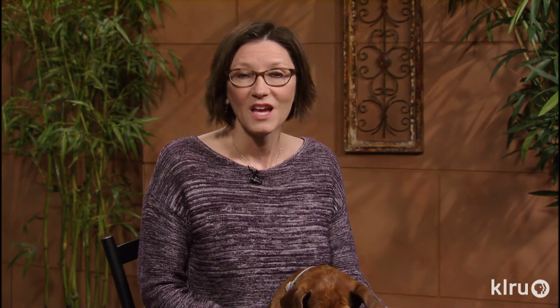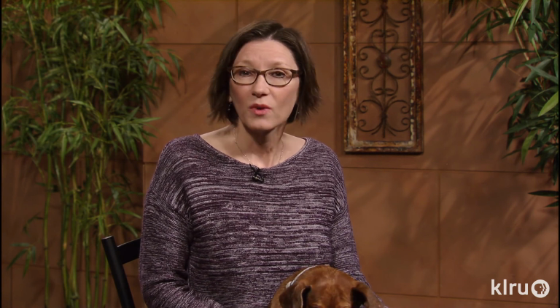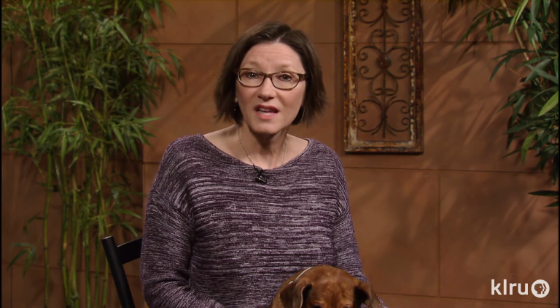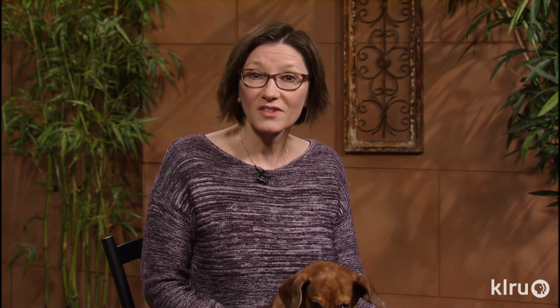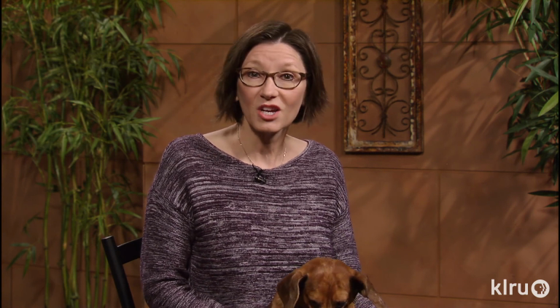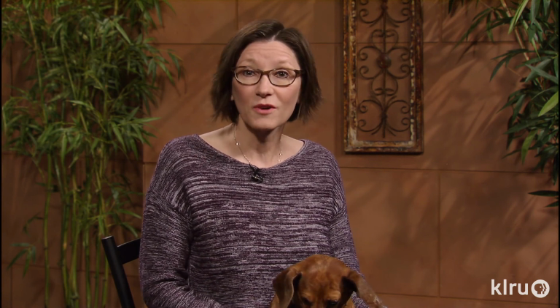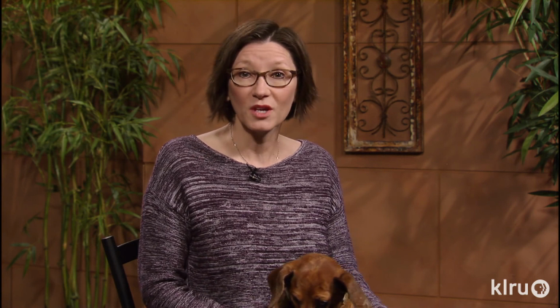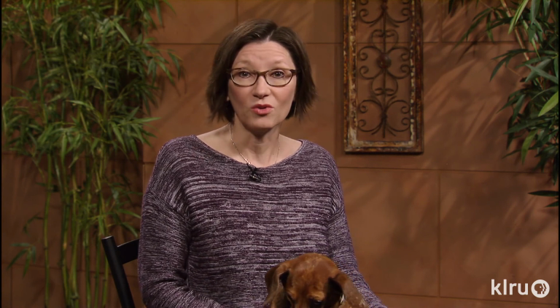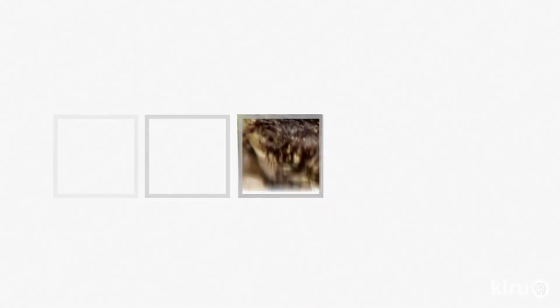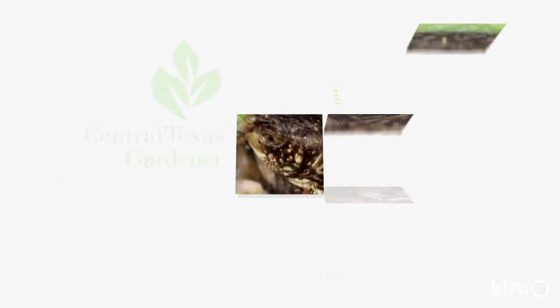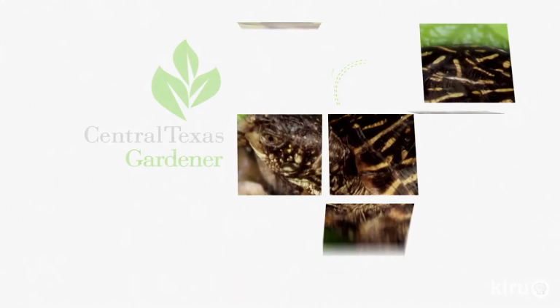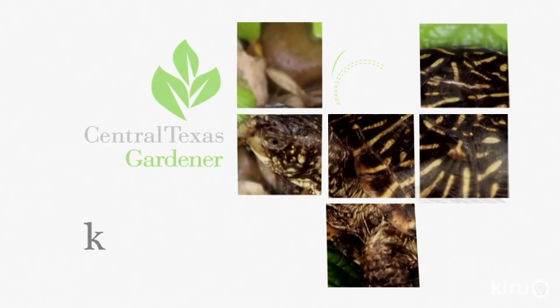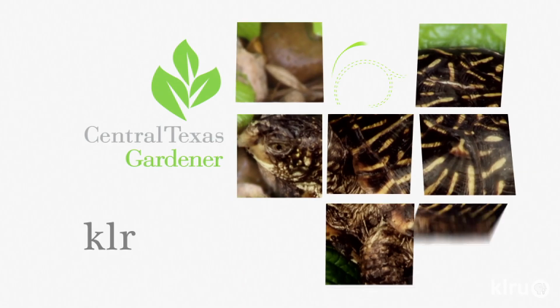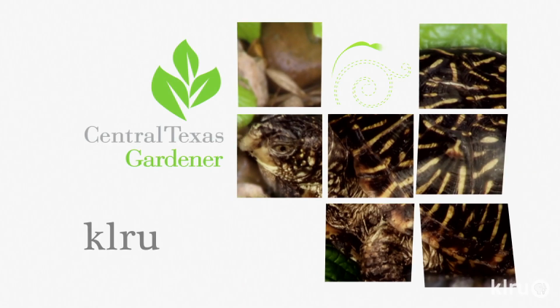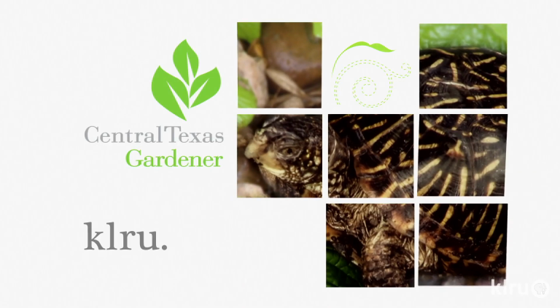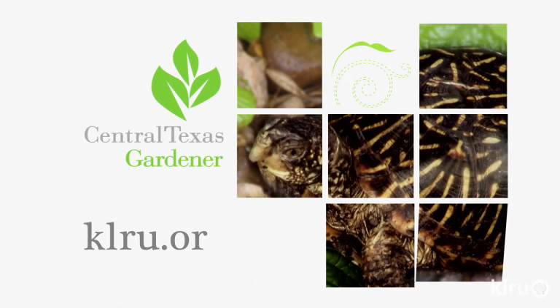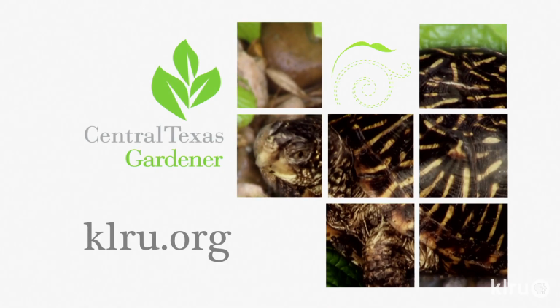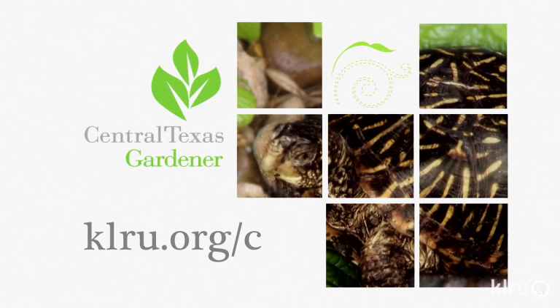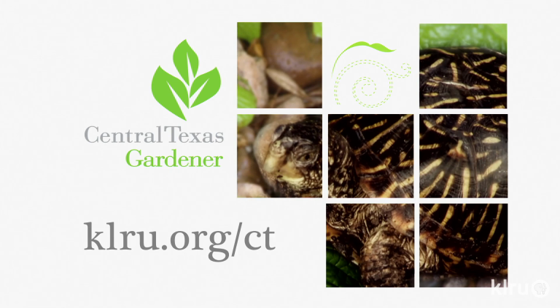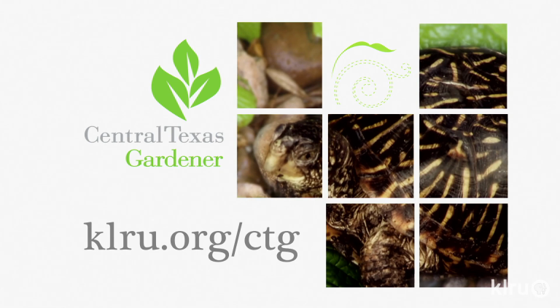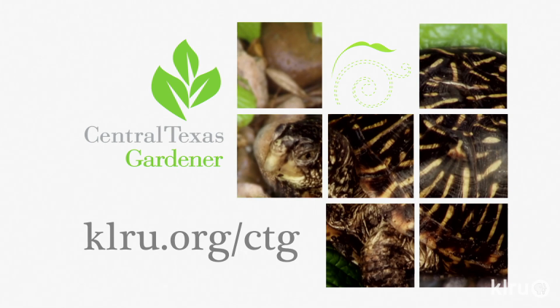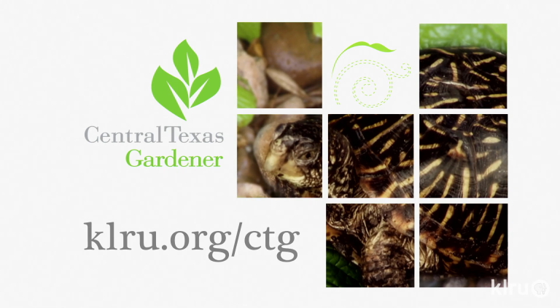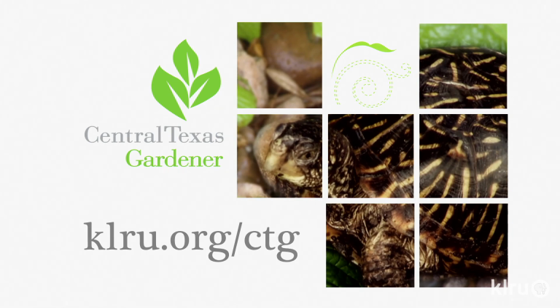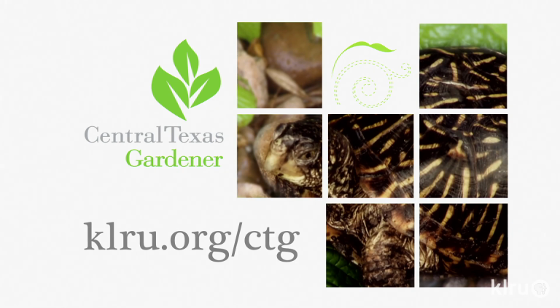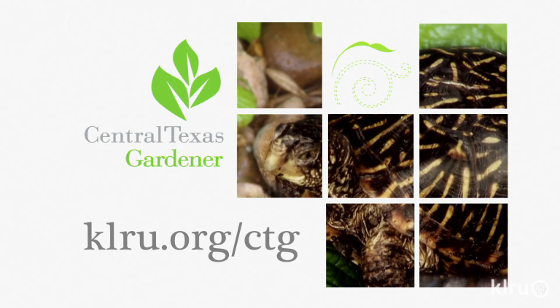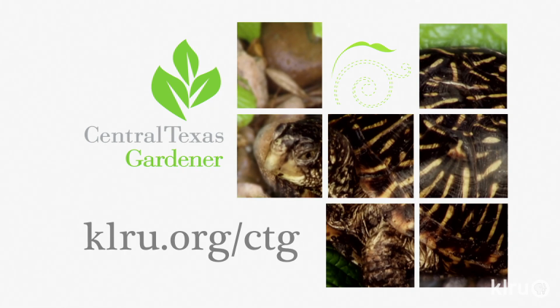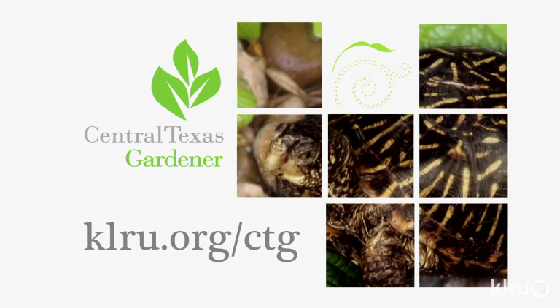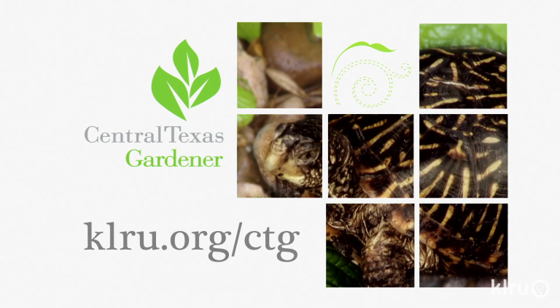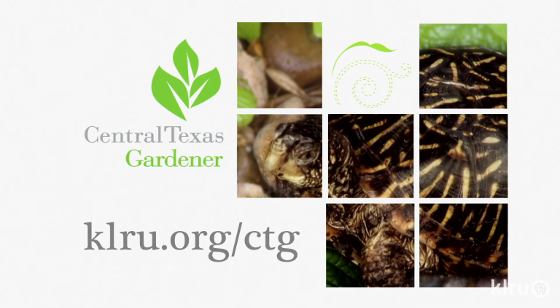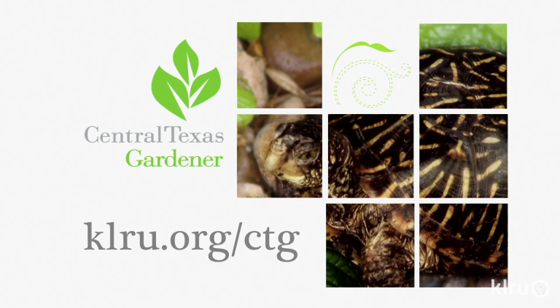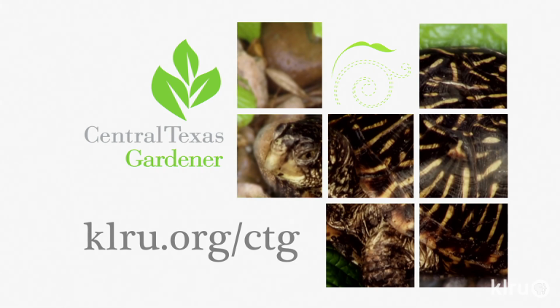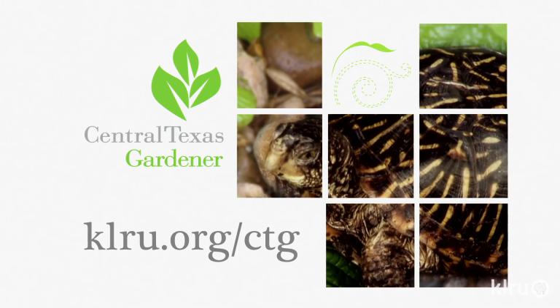We'd love to hear from you. Check out klru.org/ctg to send us your questions, pictures, and videos.